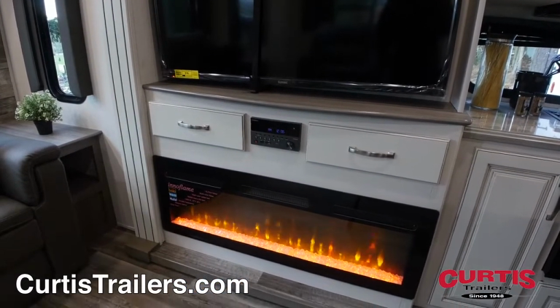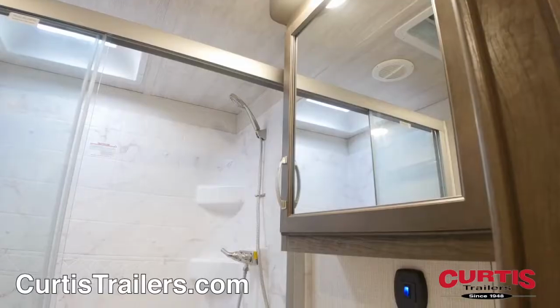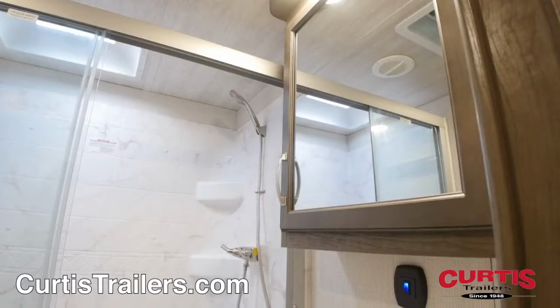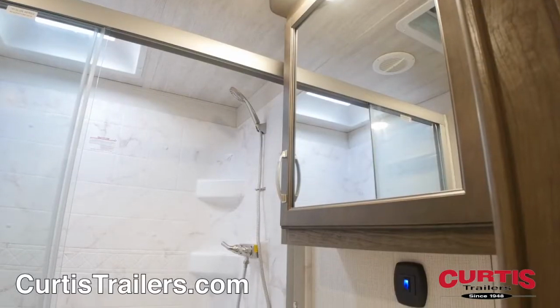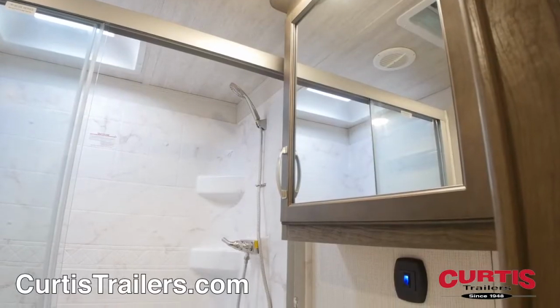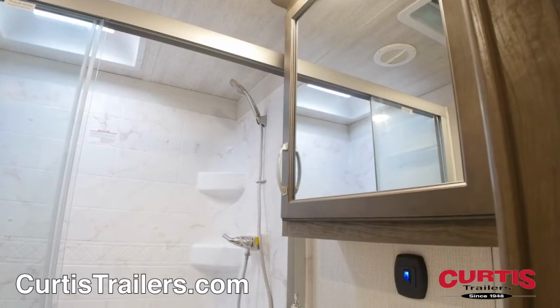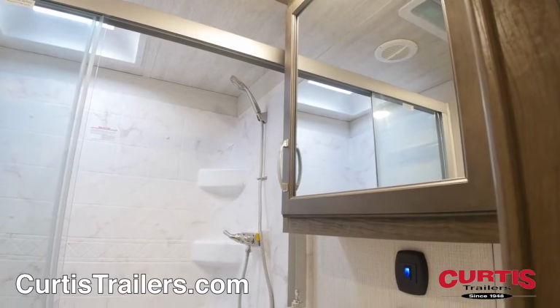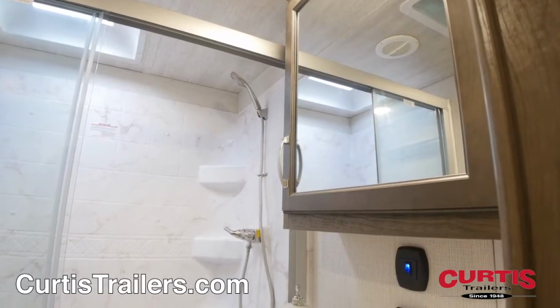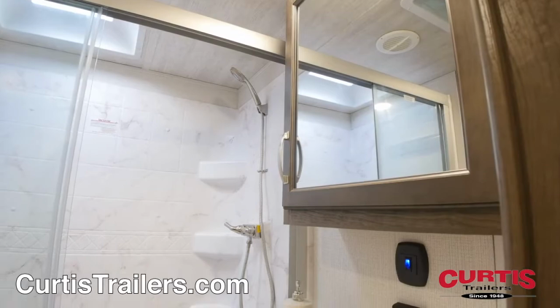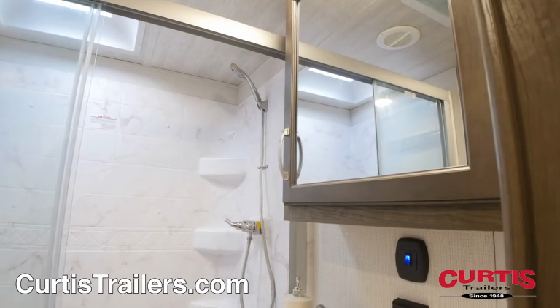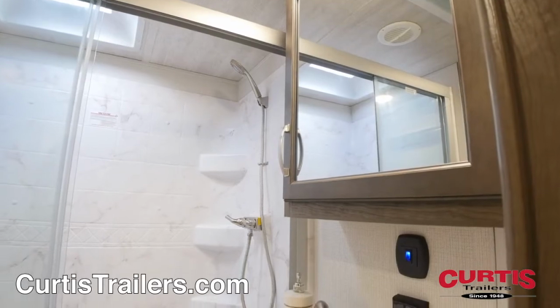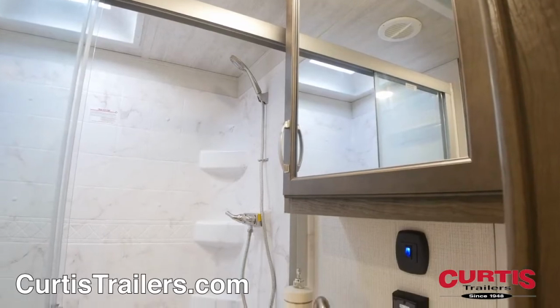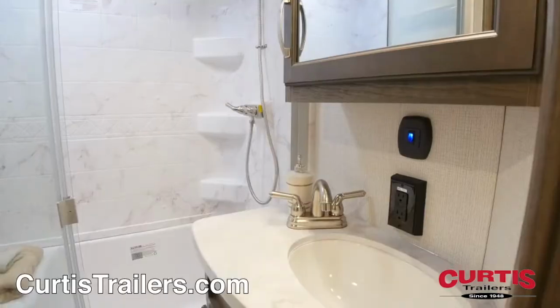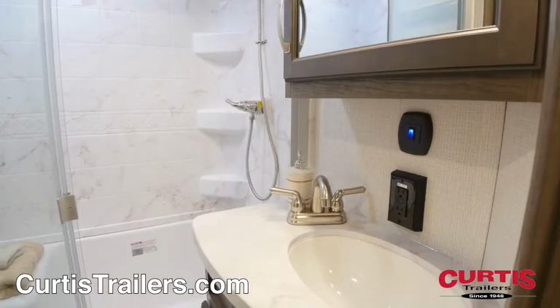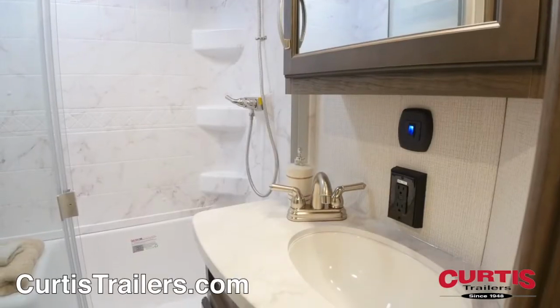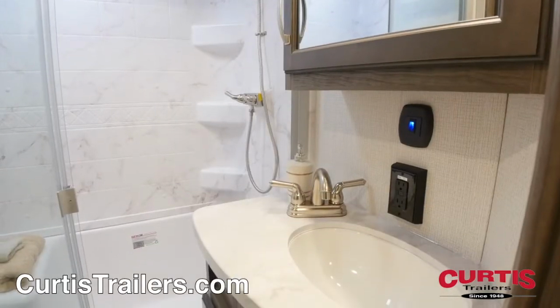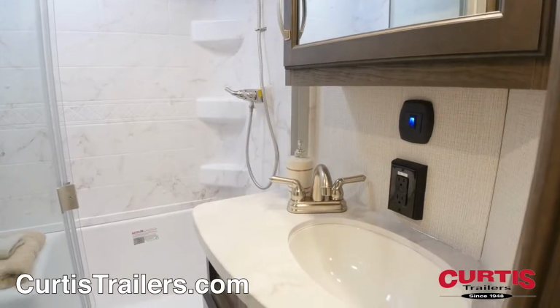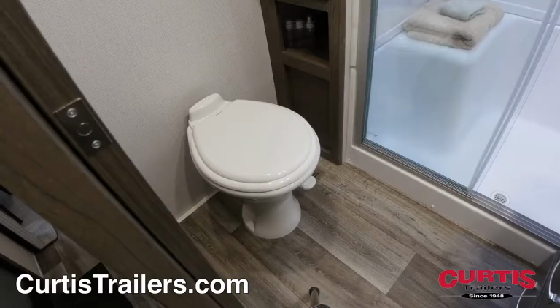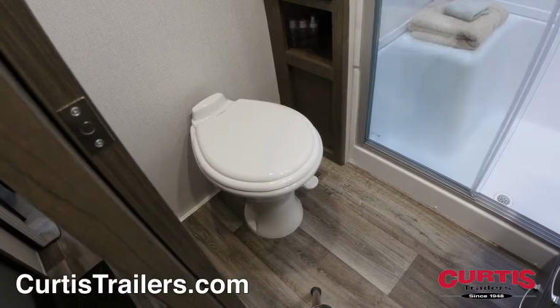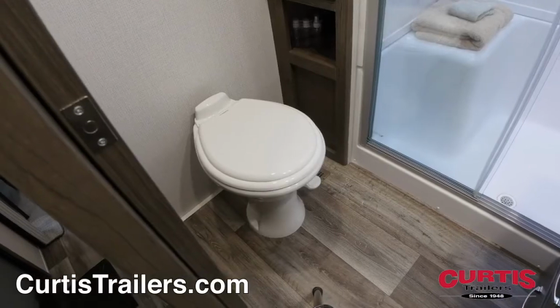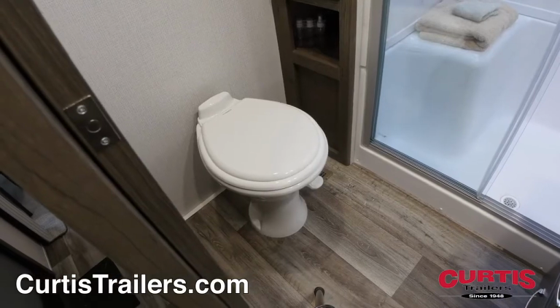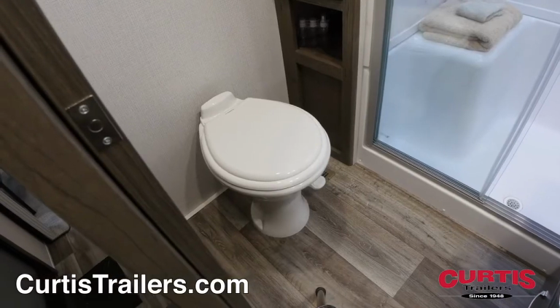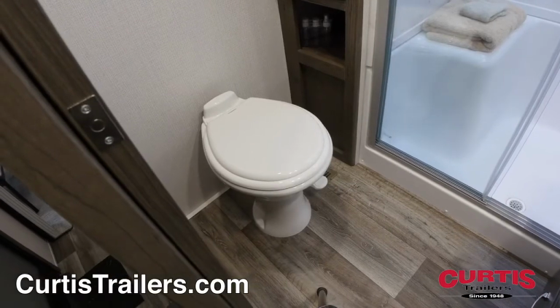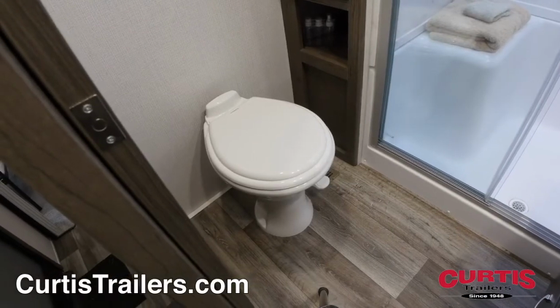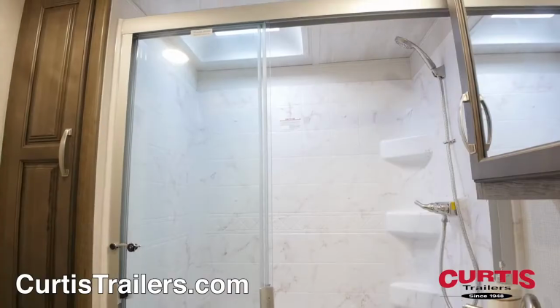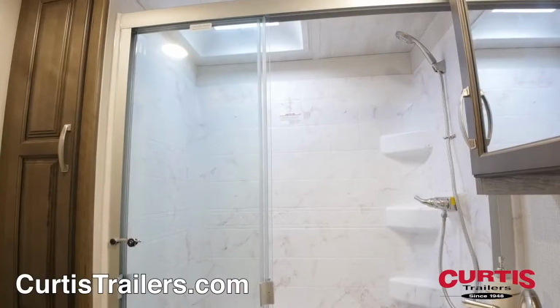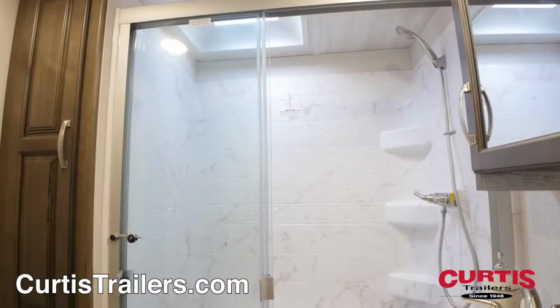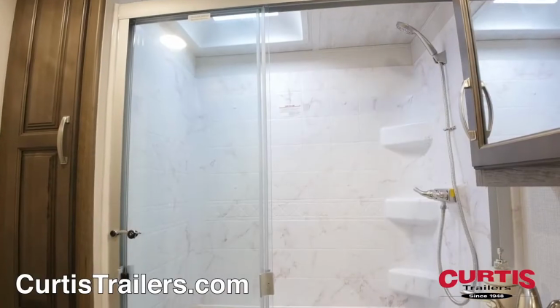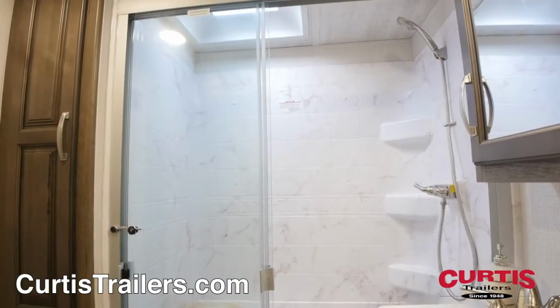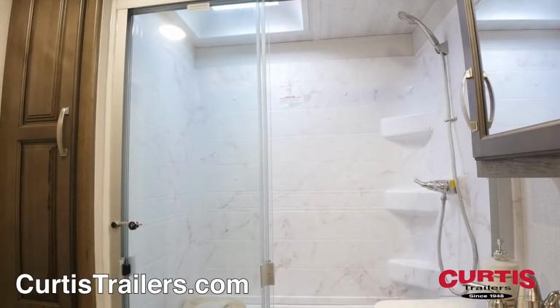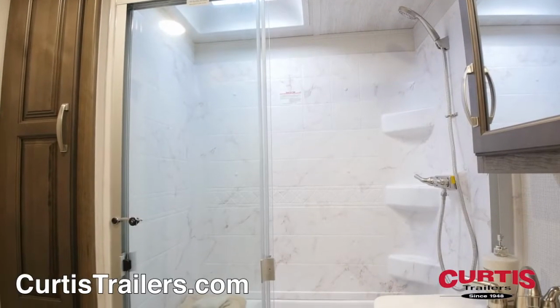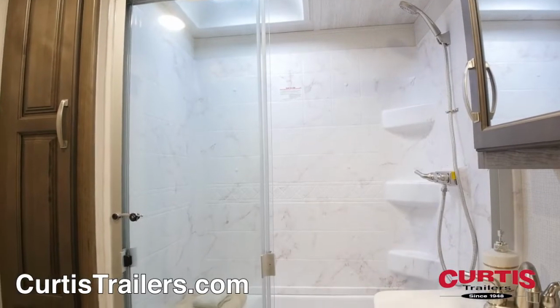The bathroom holds a mirrored cabinet with sink, step flush toilet, and a skylight shower with sliding glass door.